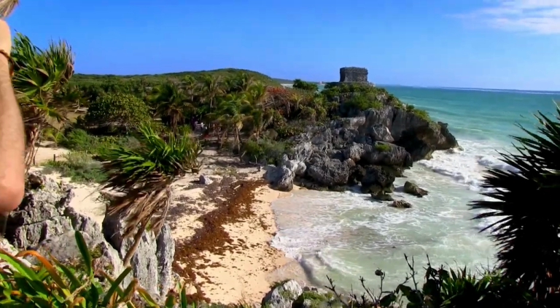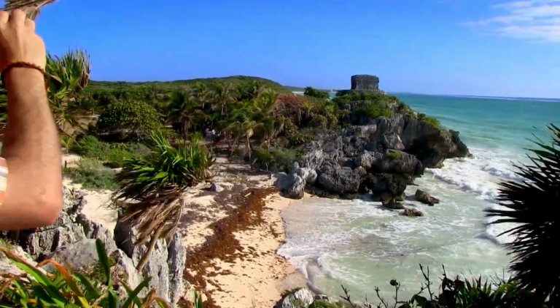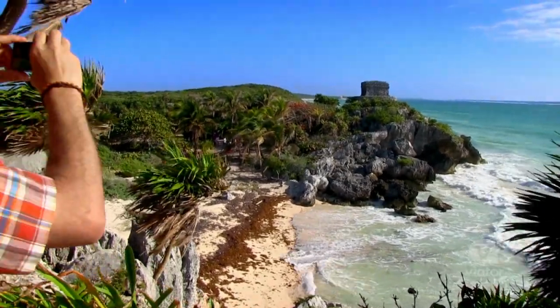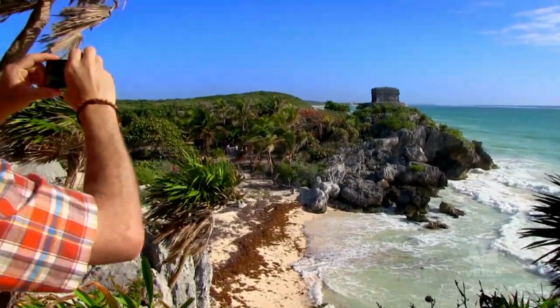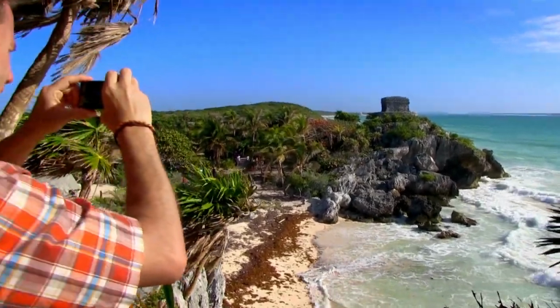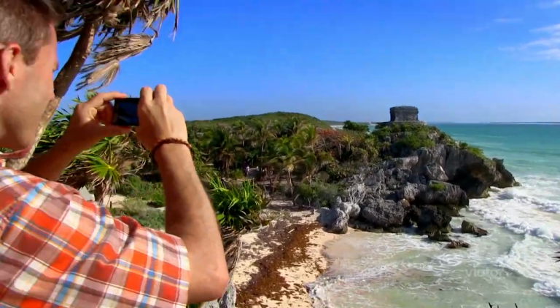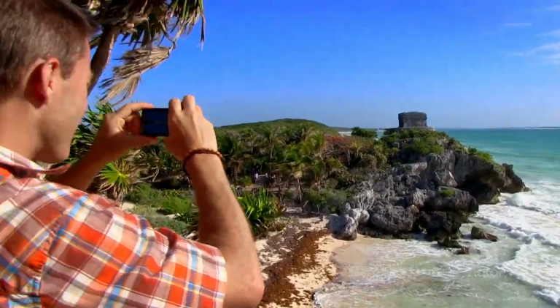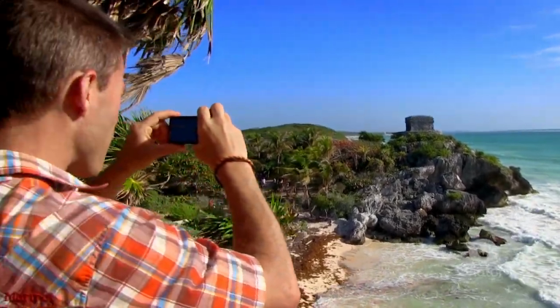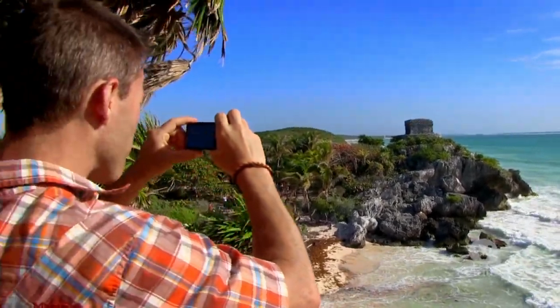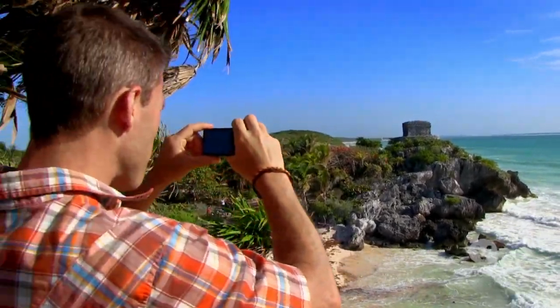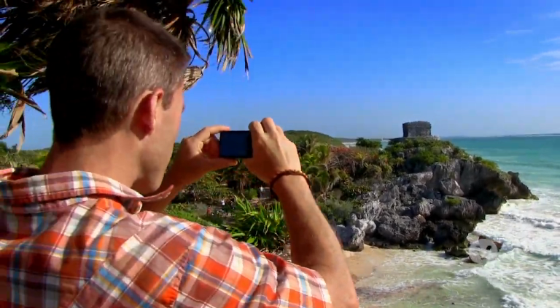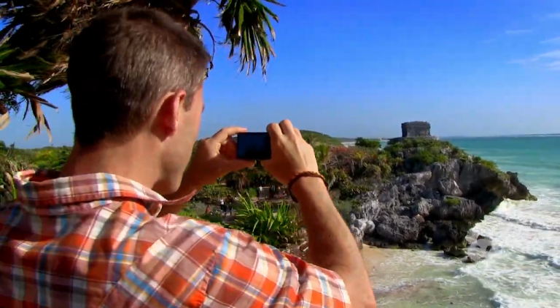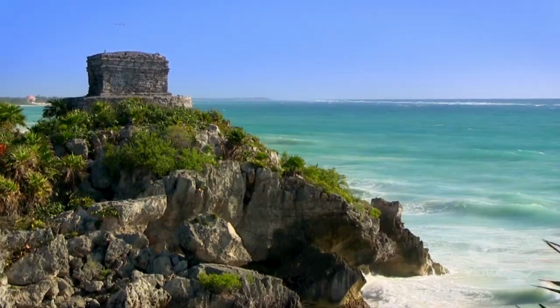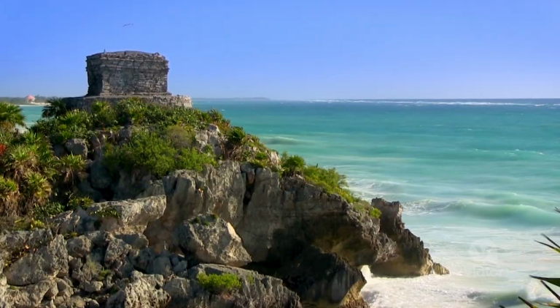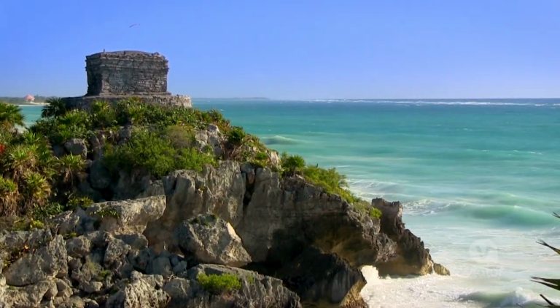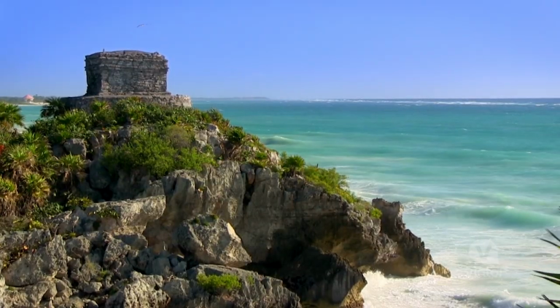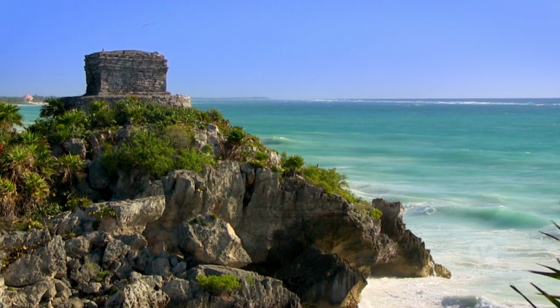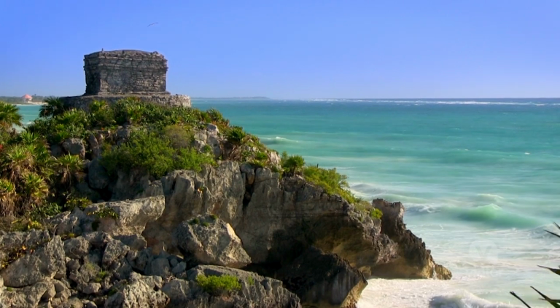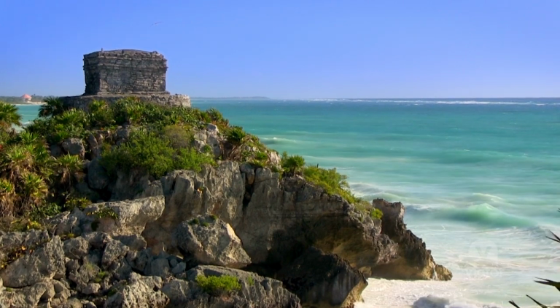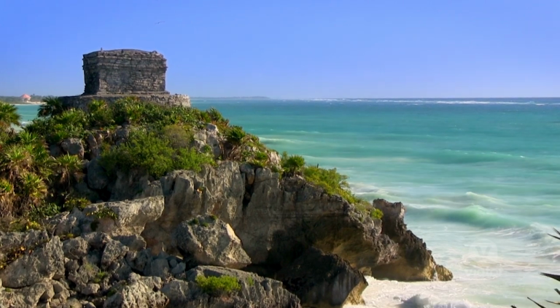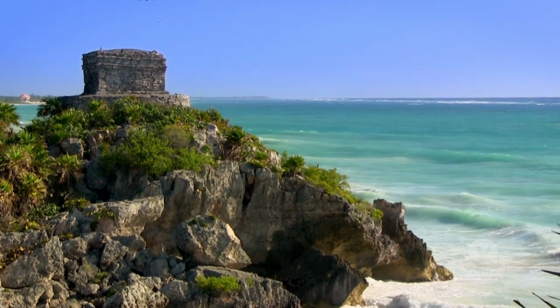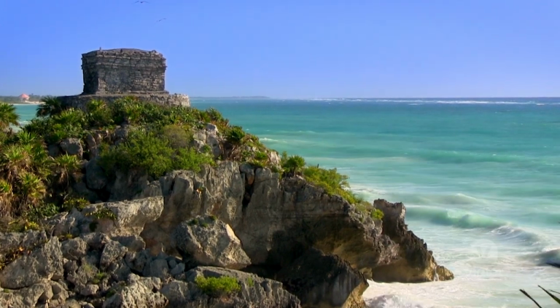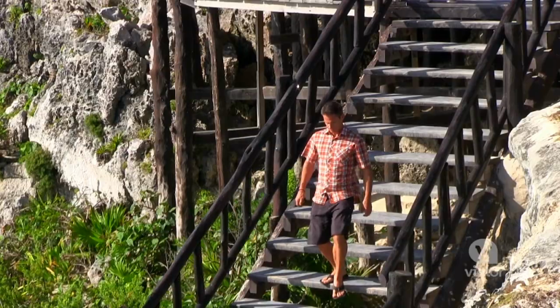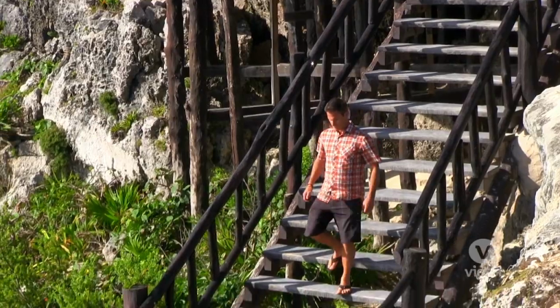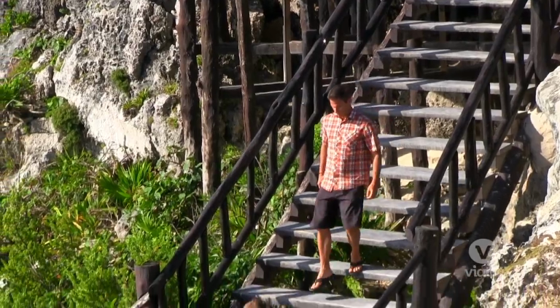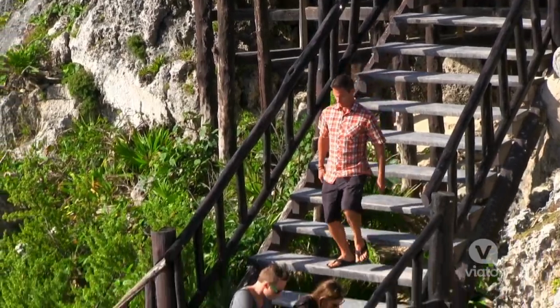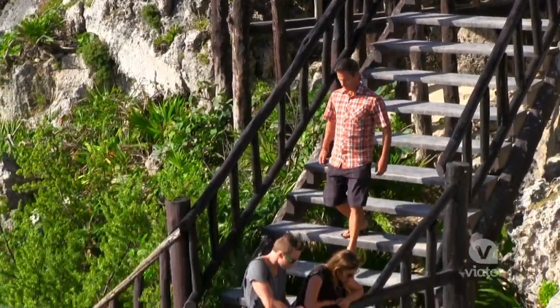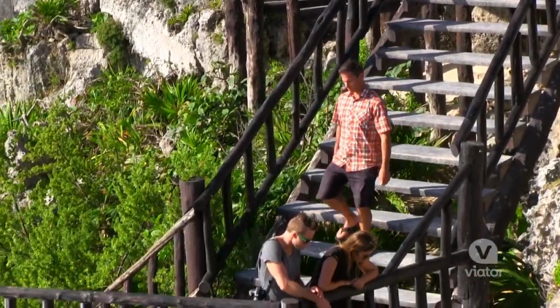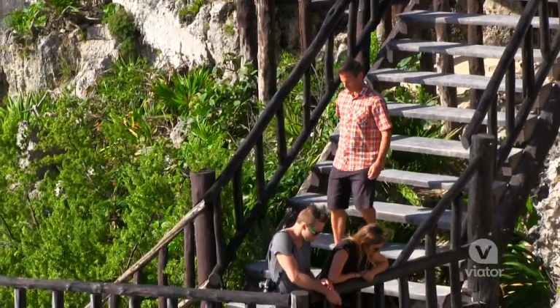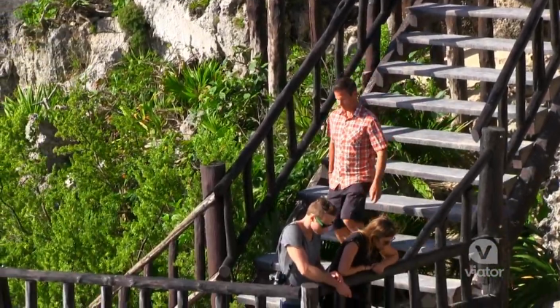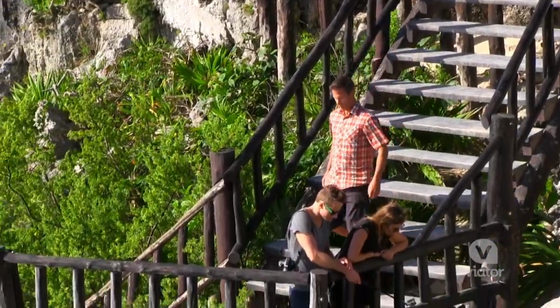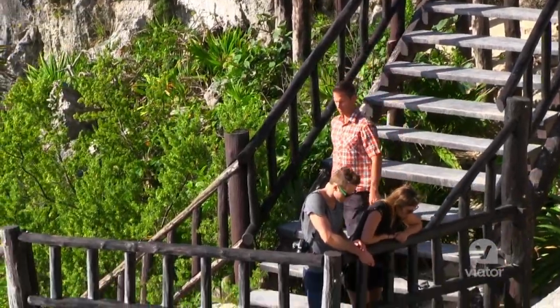One of the great things about Tulum is that it's right next to the ocean, and there's access so you can get right in.